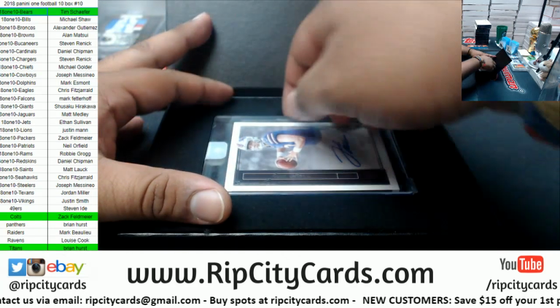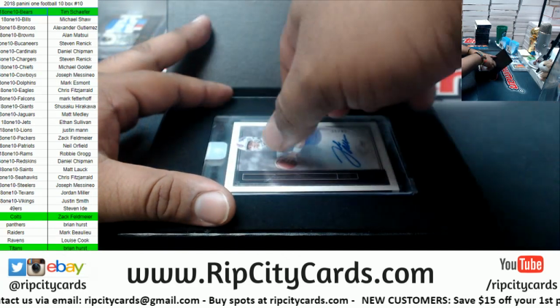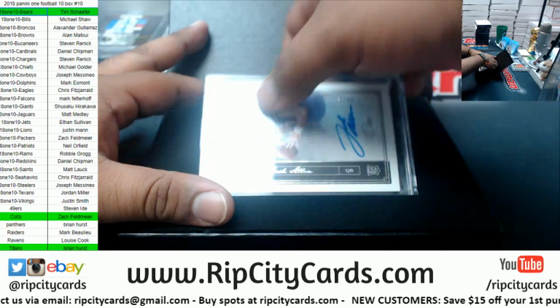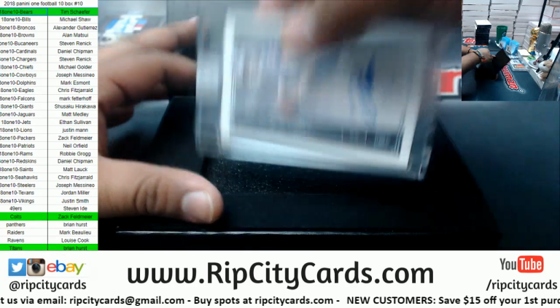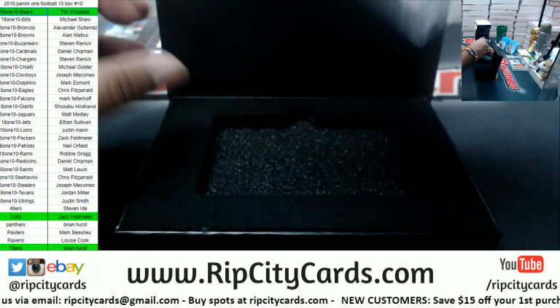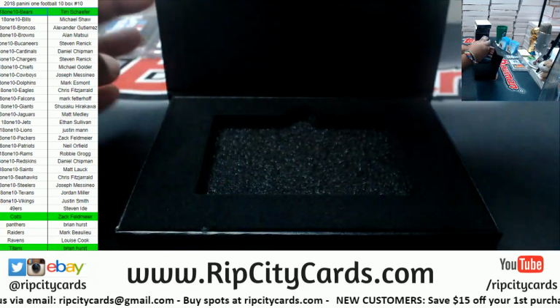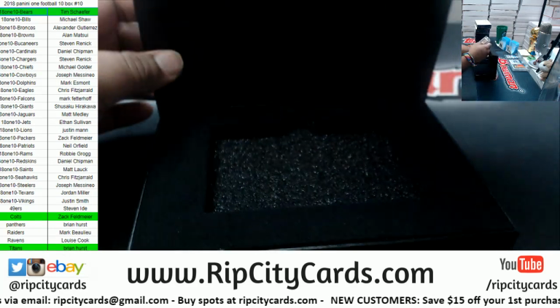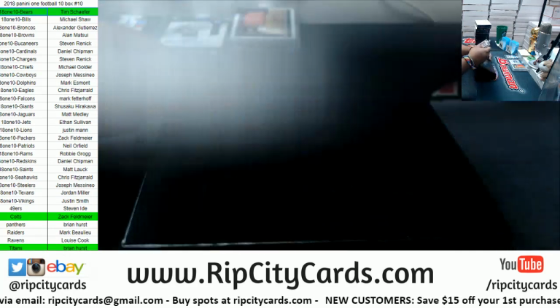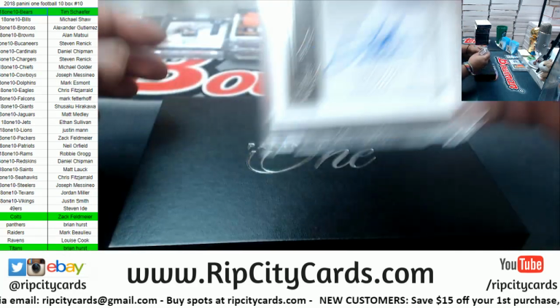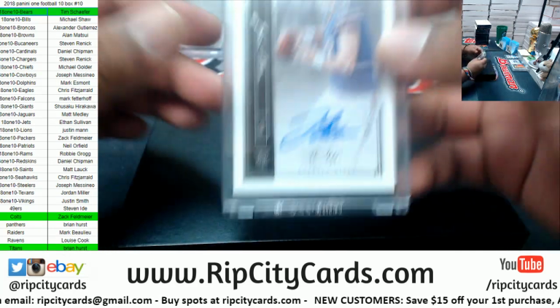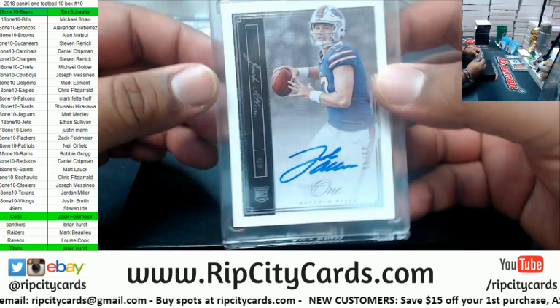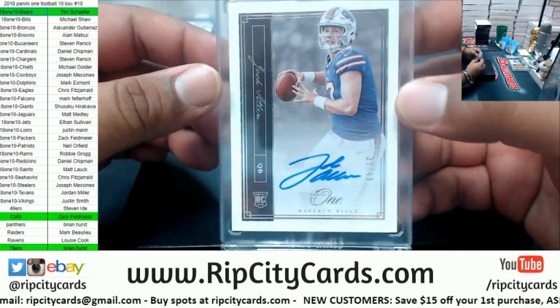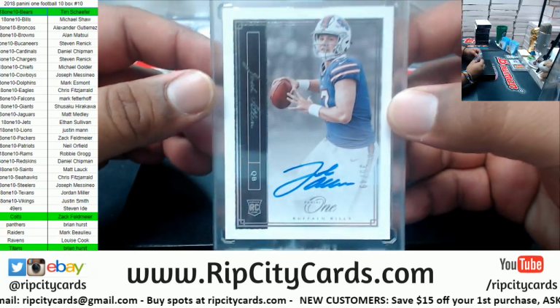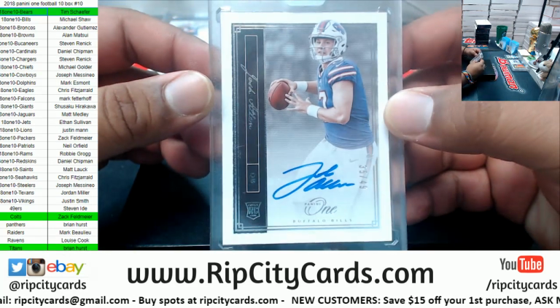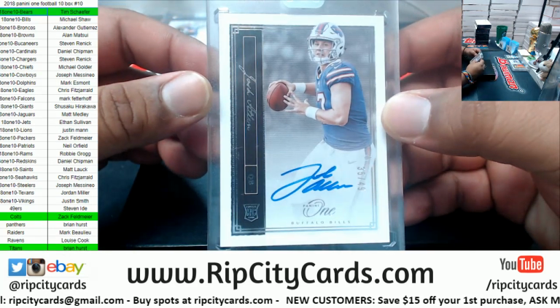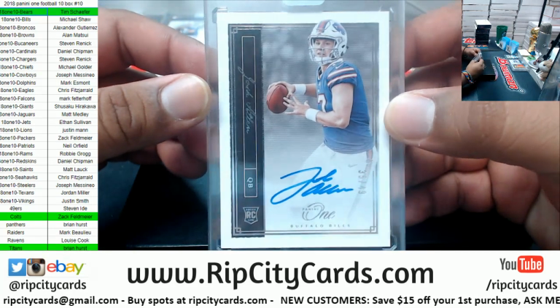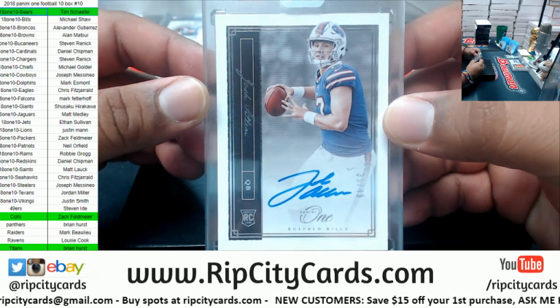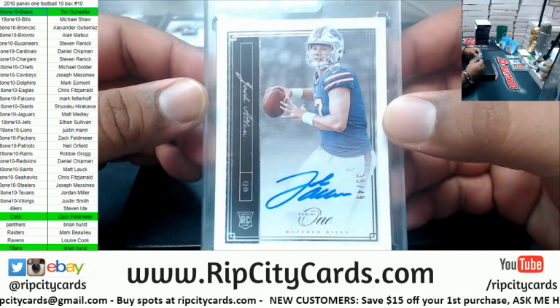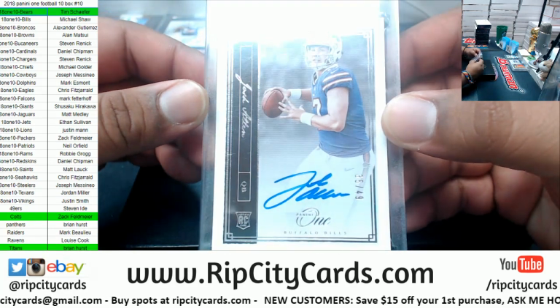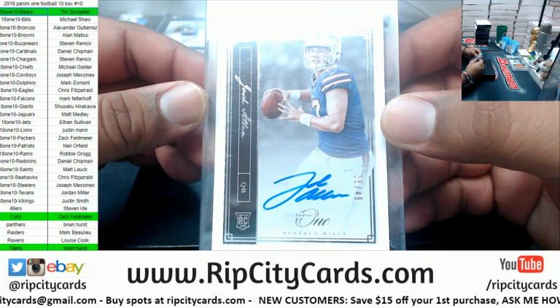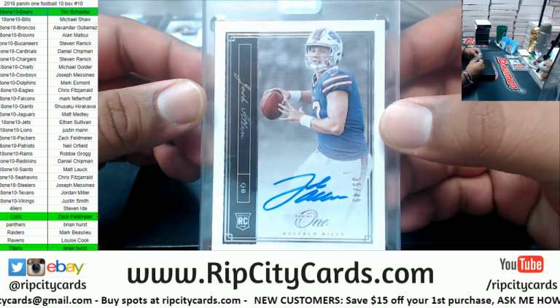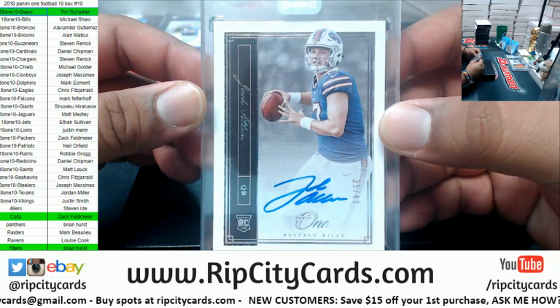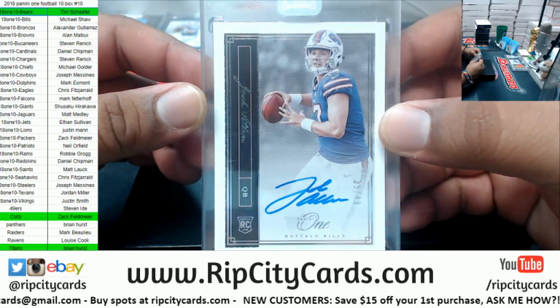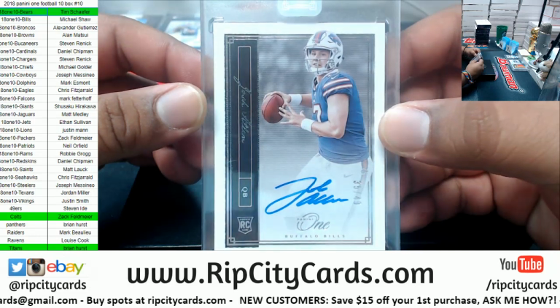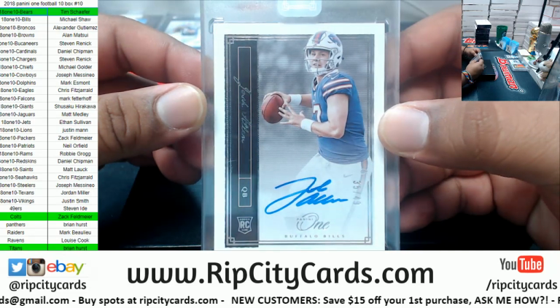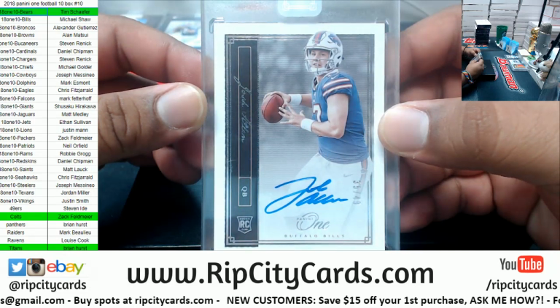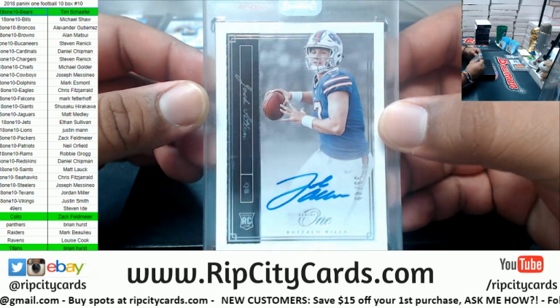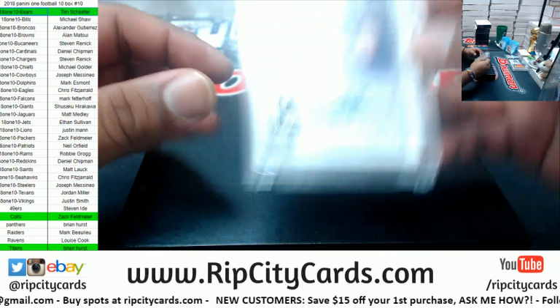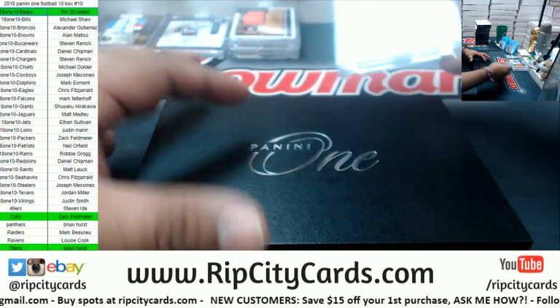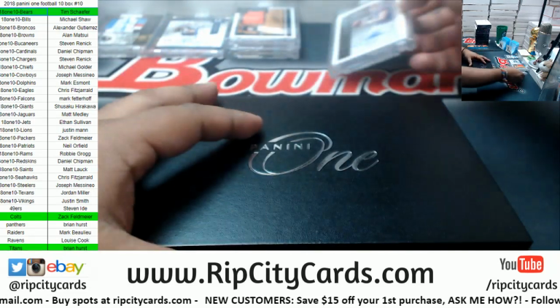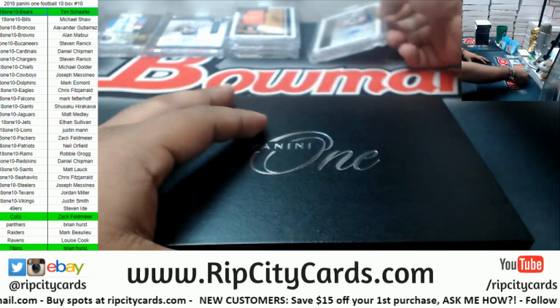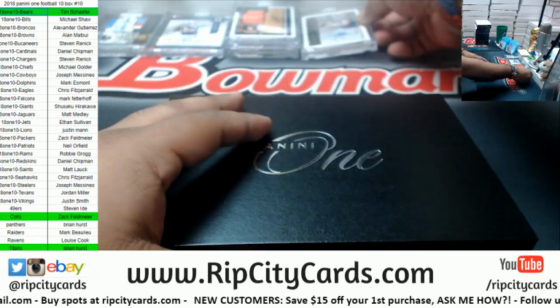We got a Bill — Josh Allen, numbered to 49, for the Bills.